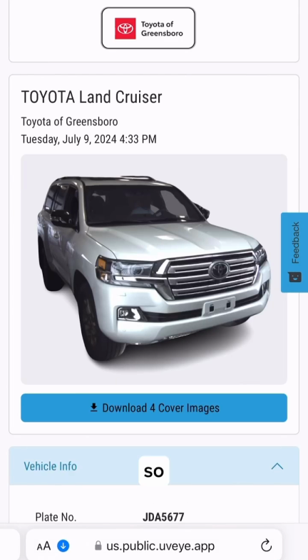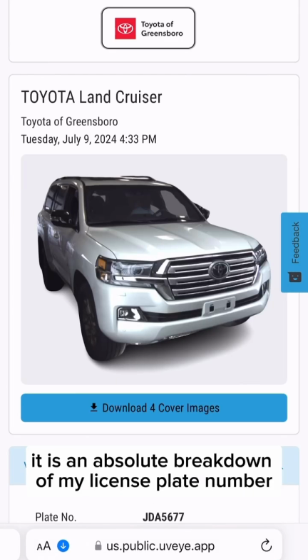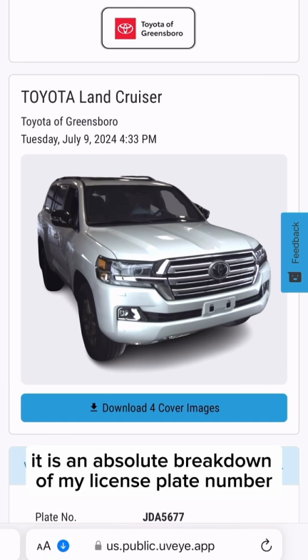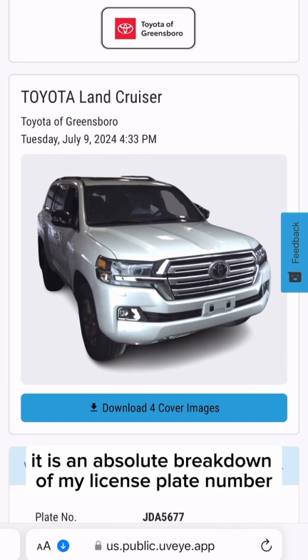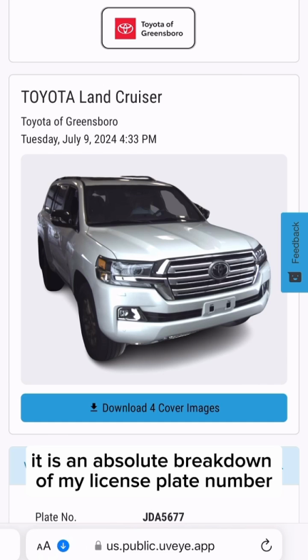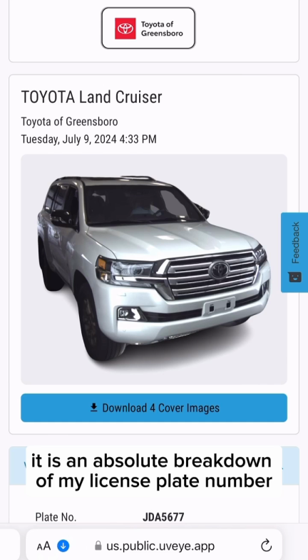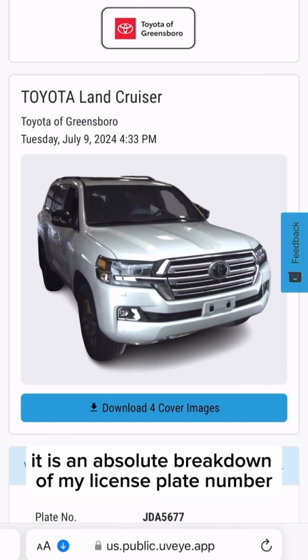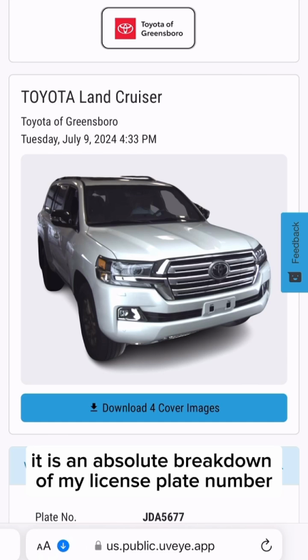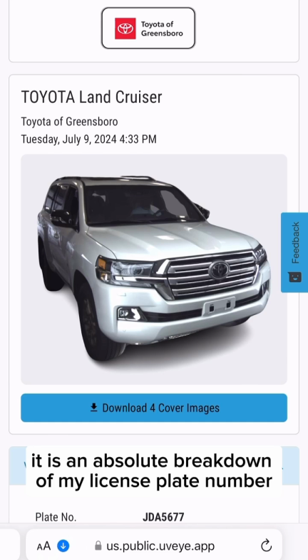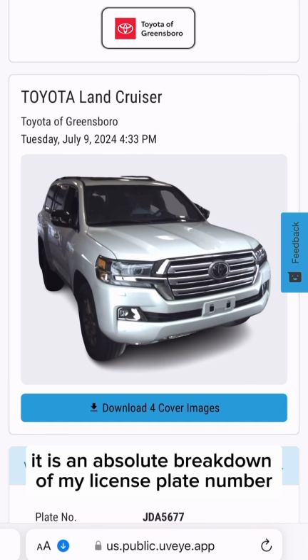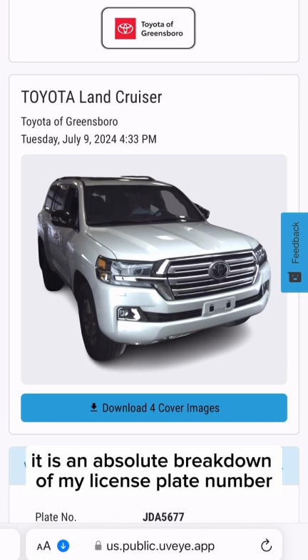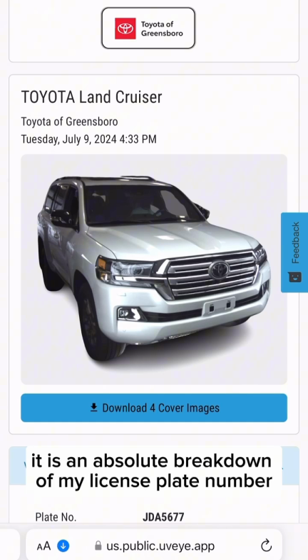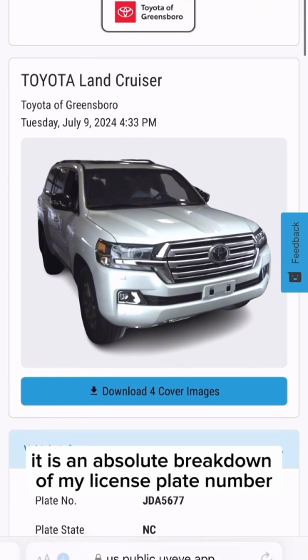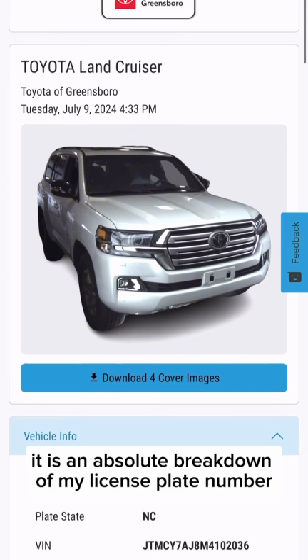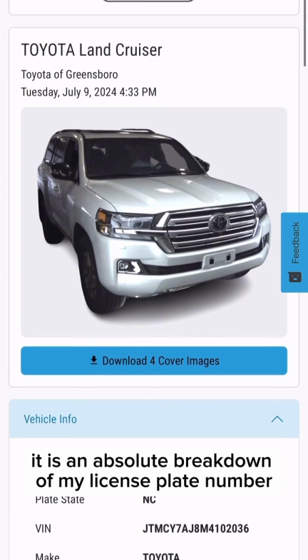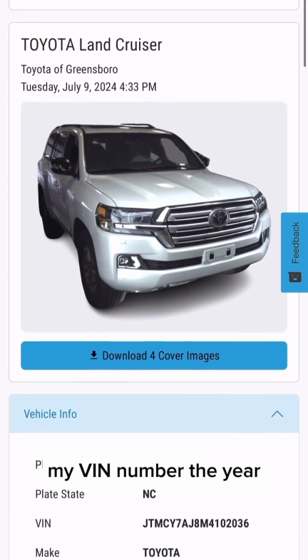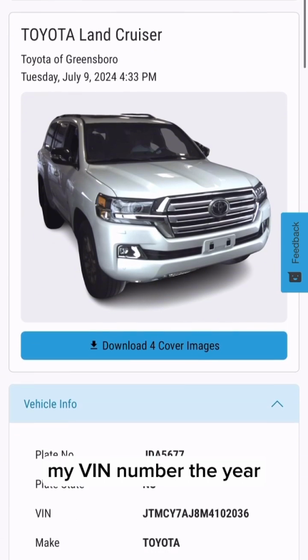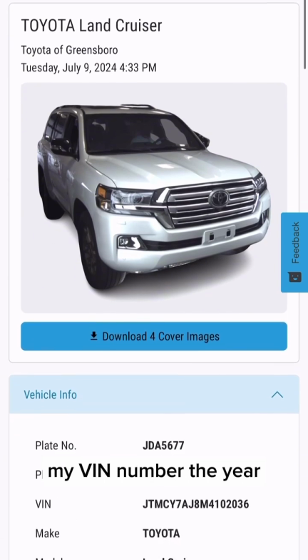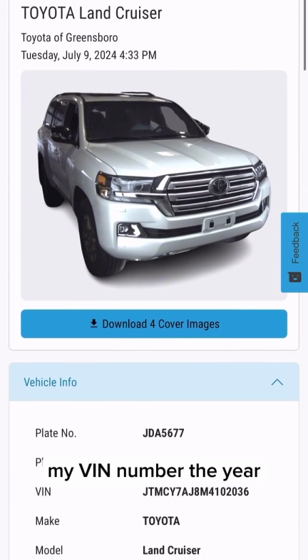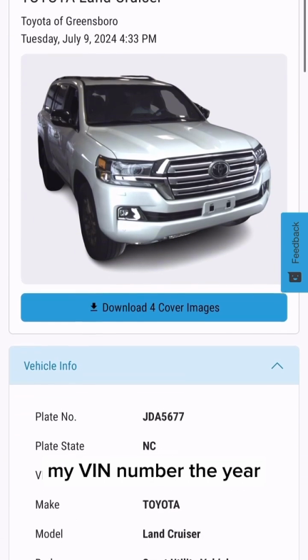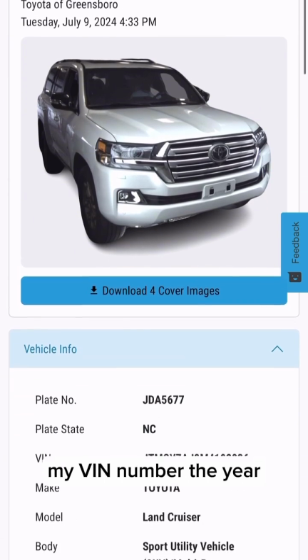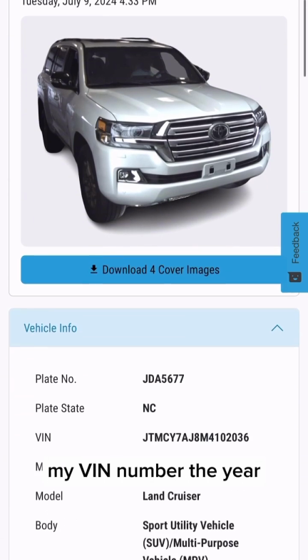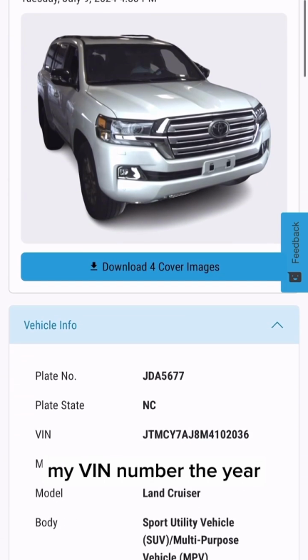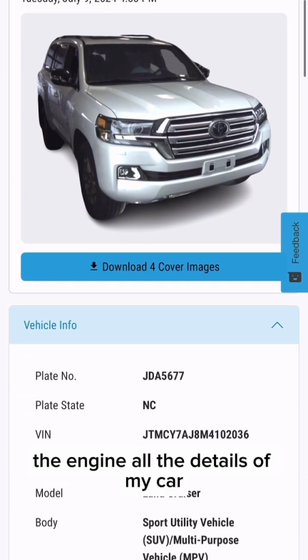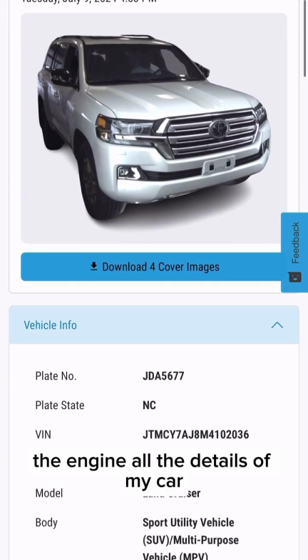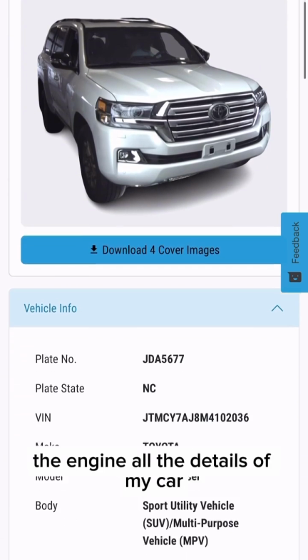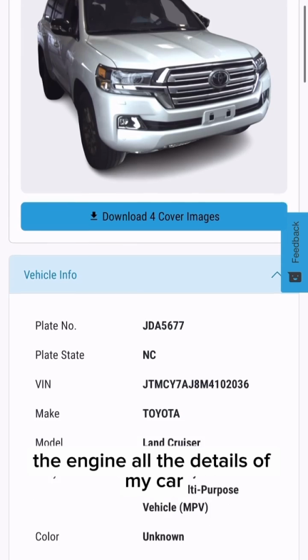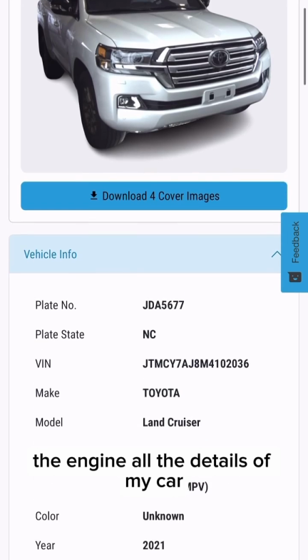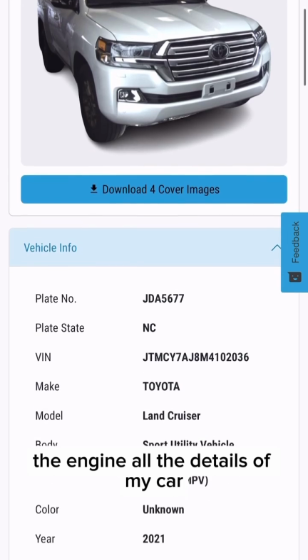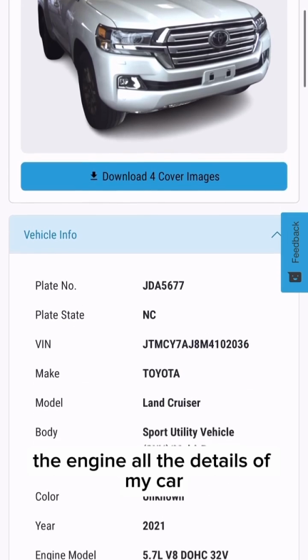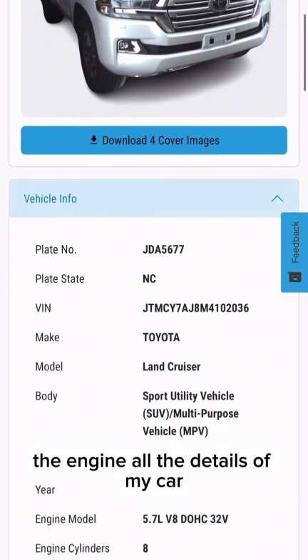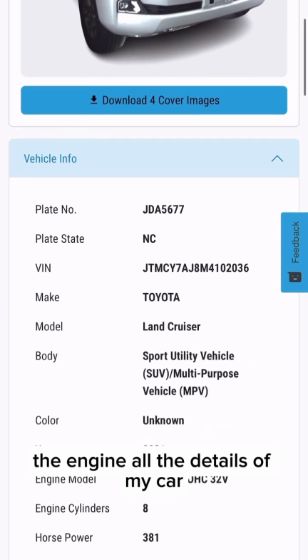So it is an absolute breakdown of my license plate number, my VIN number, the year, the engine — all the details of my car.